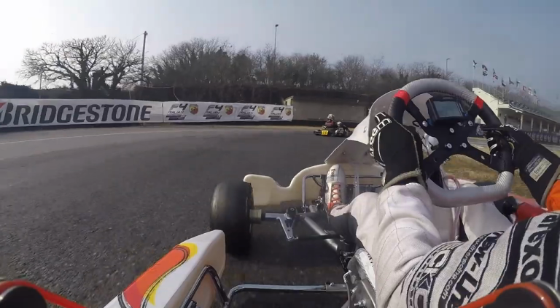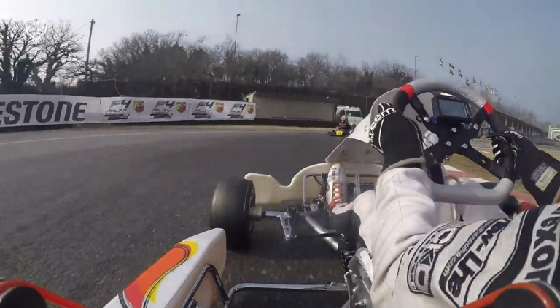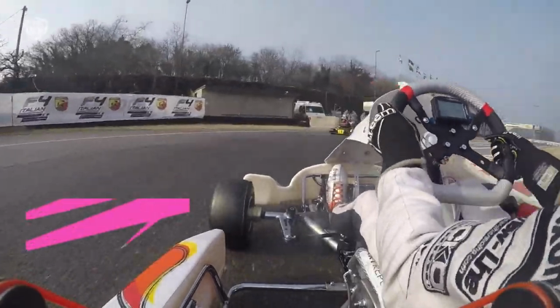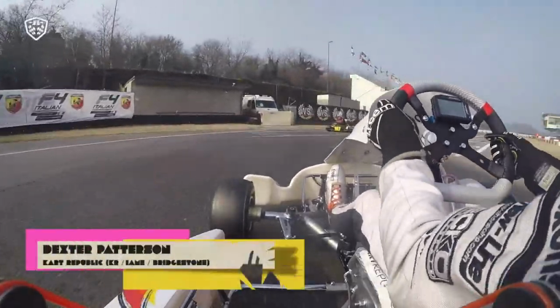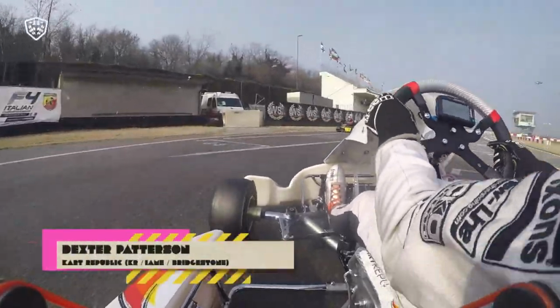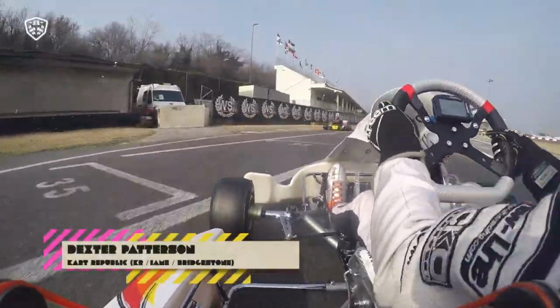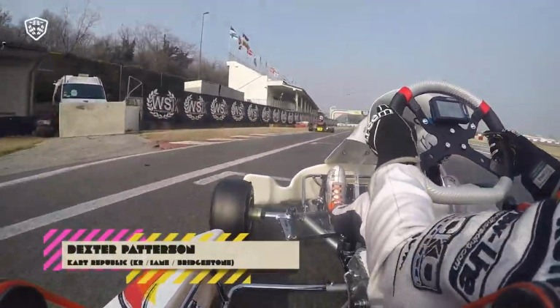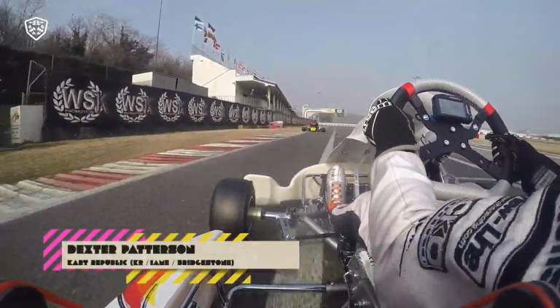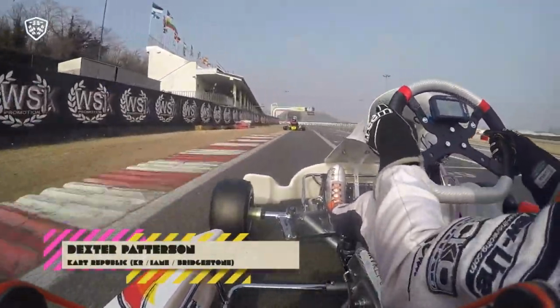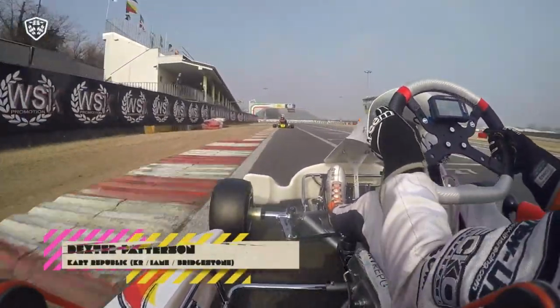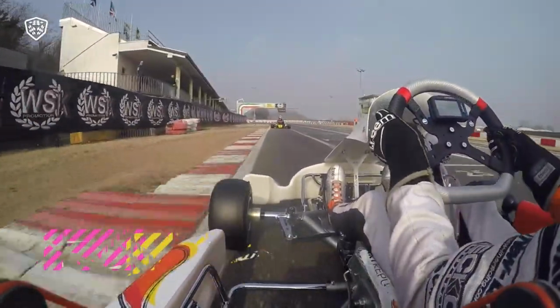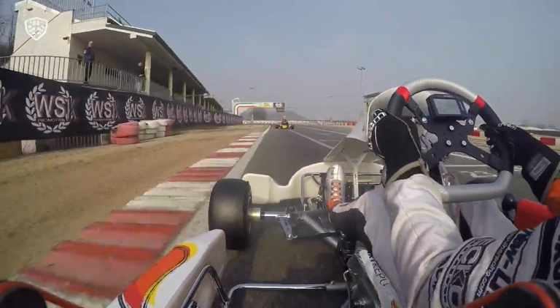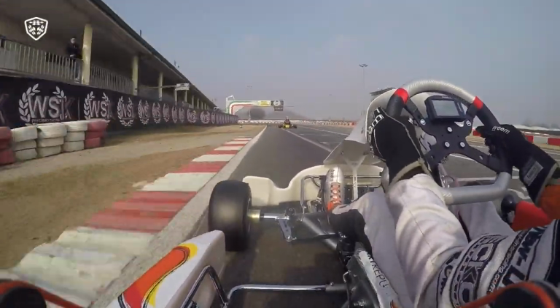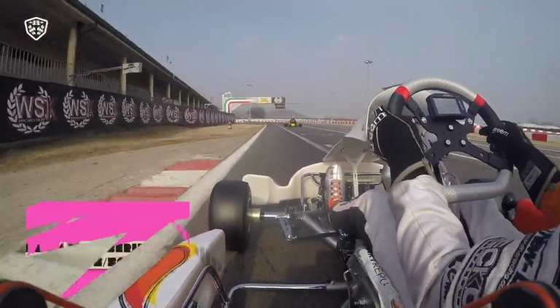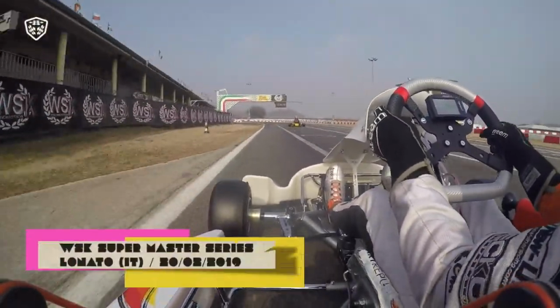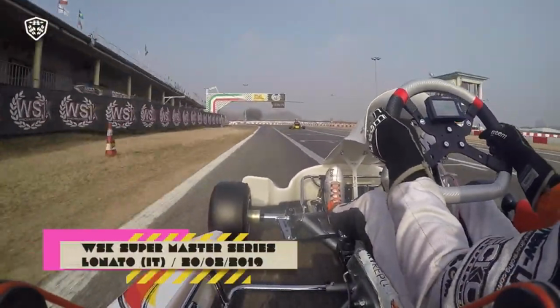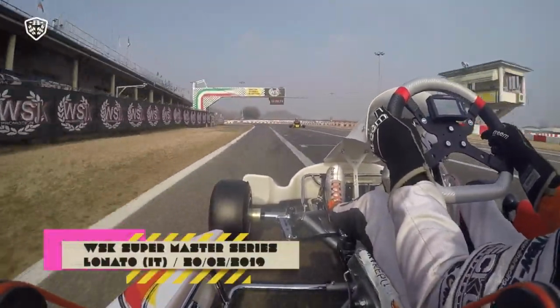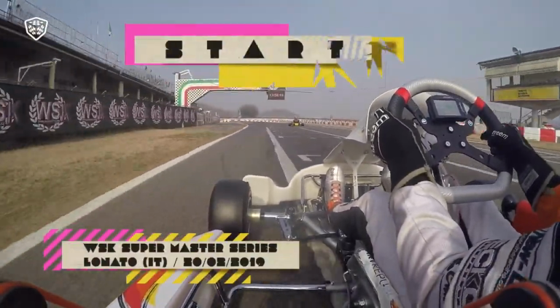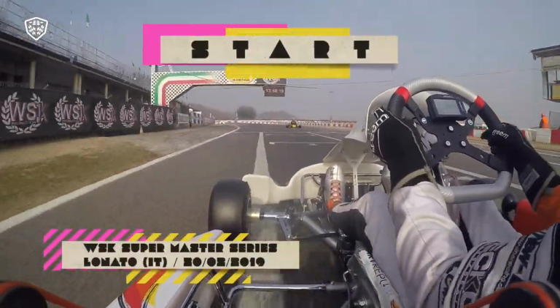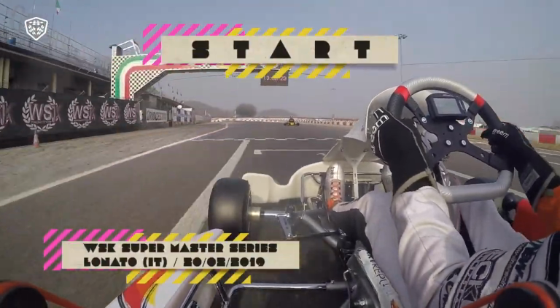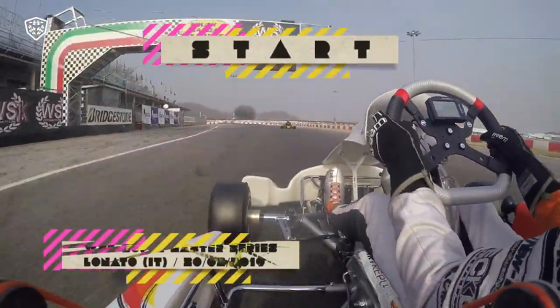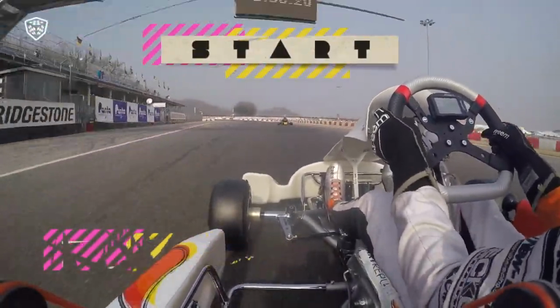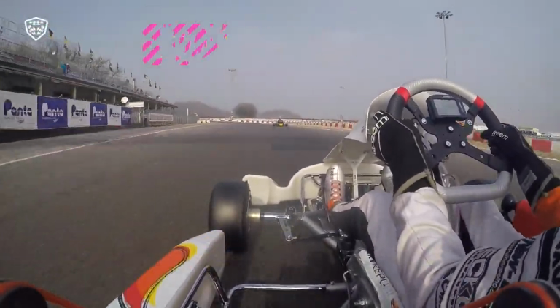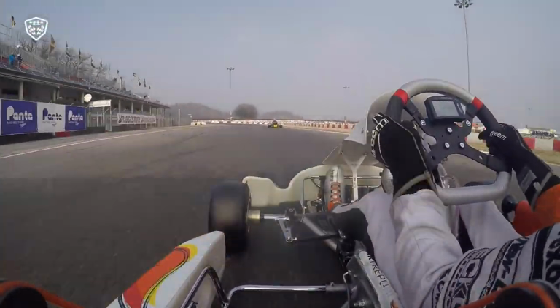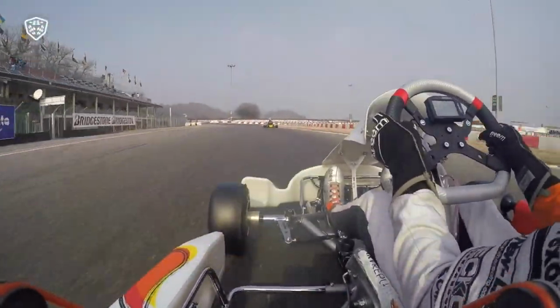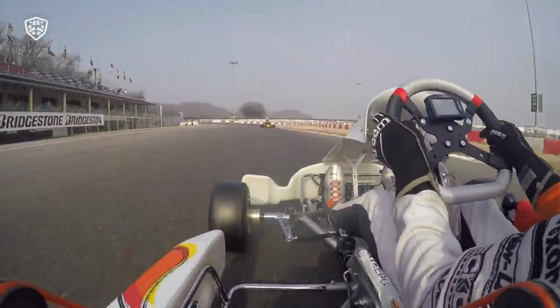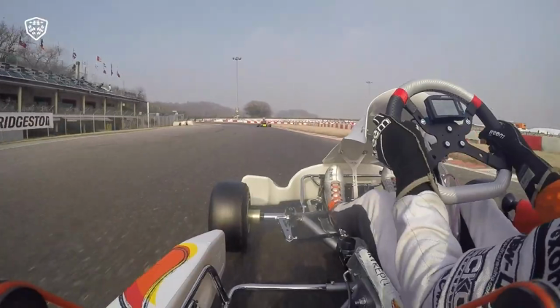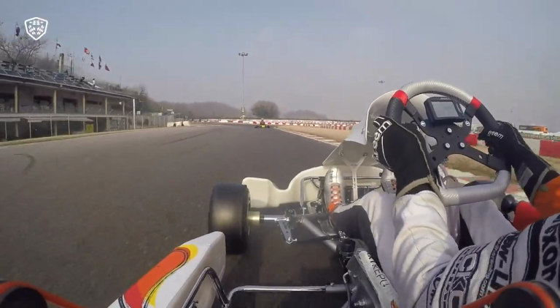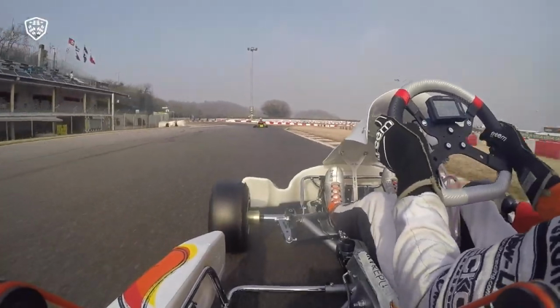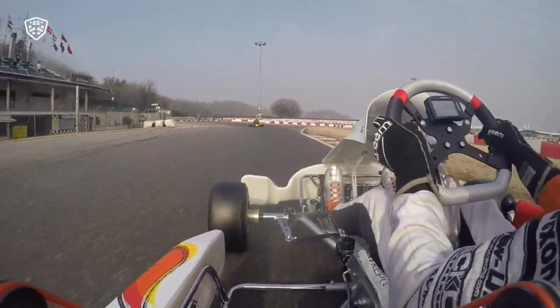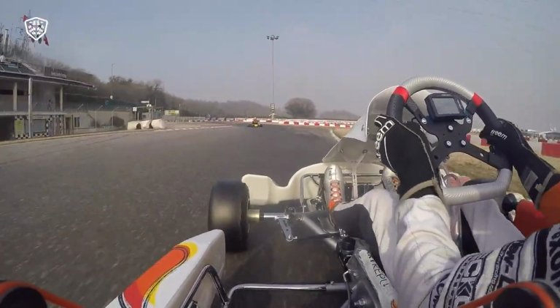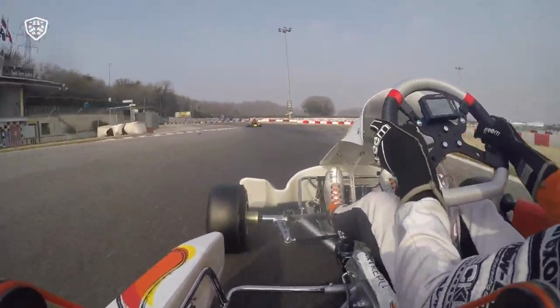Throttle to the floor on the home straight at Lanato, on board with OK Junior World Champion of 2017, Dexter Patterson.